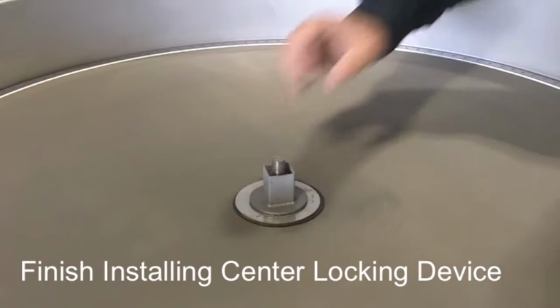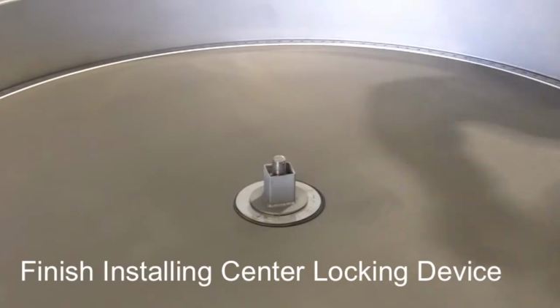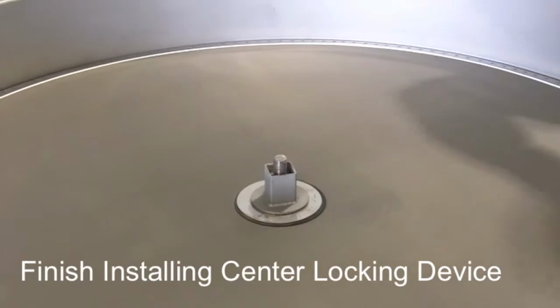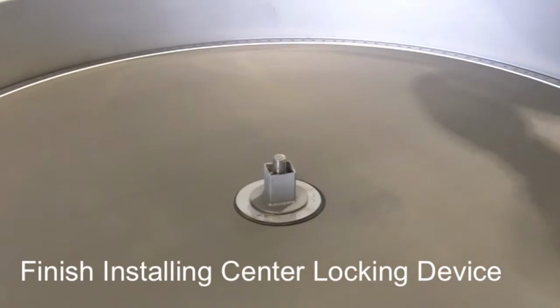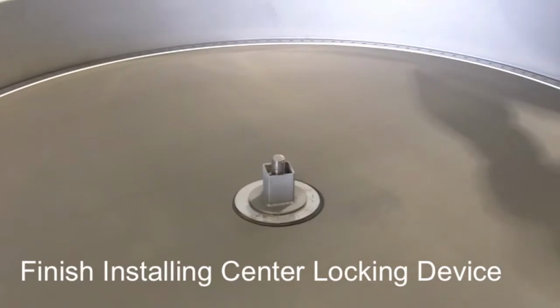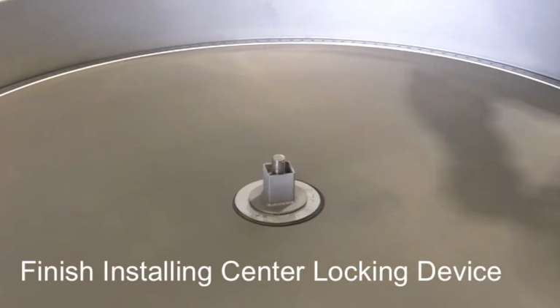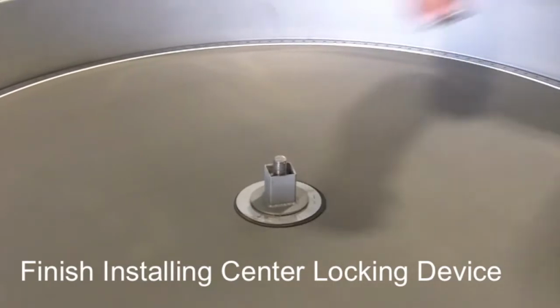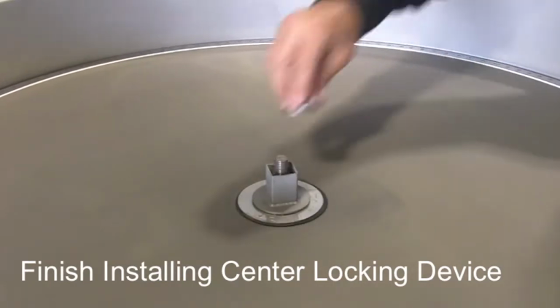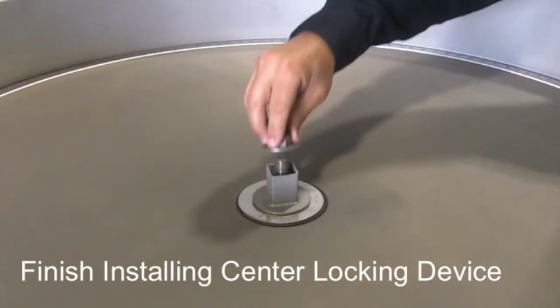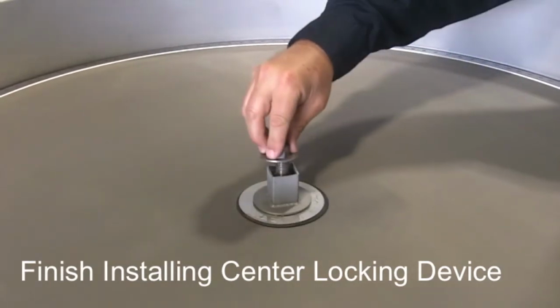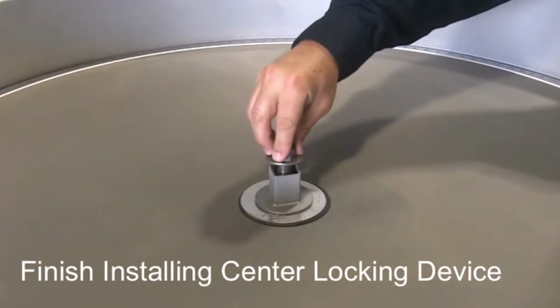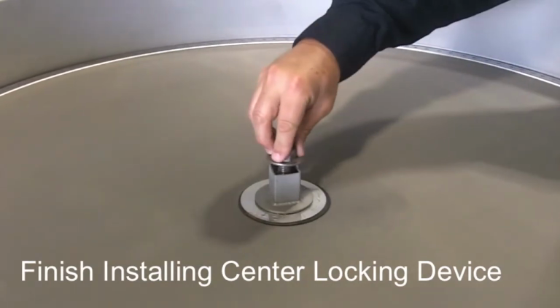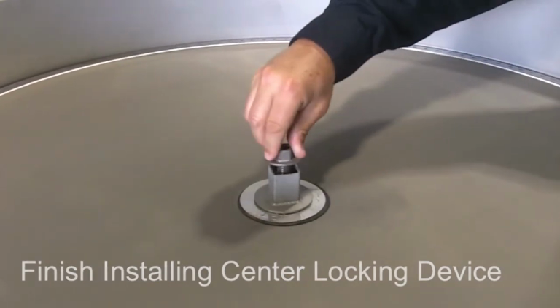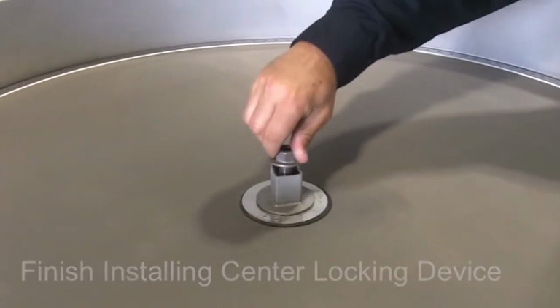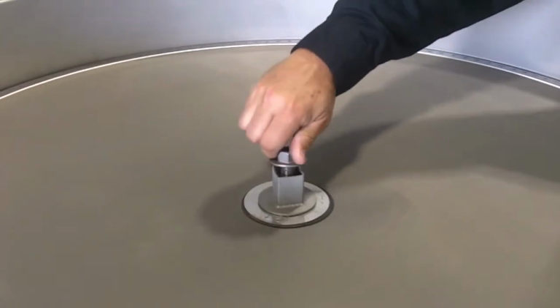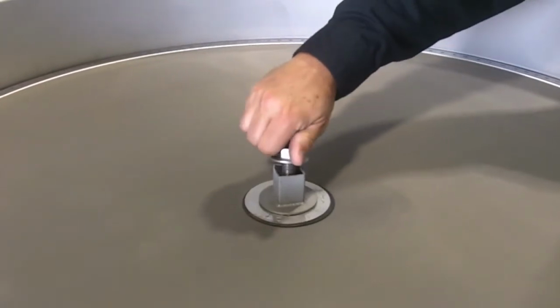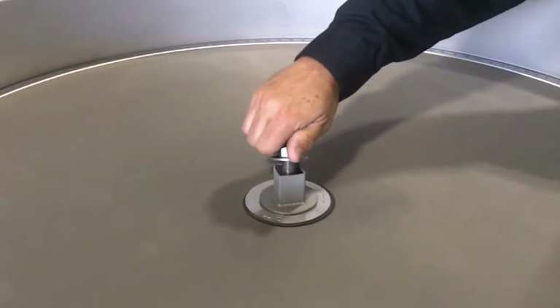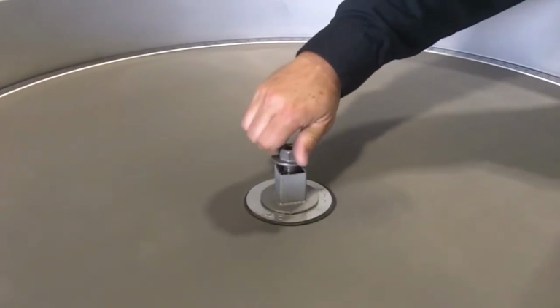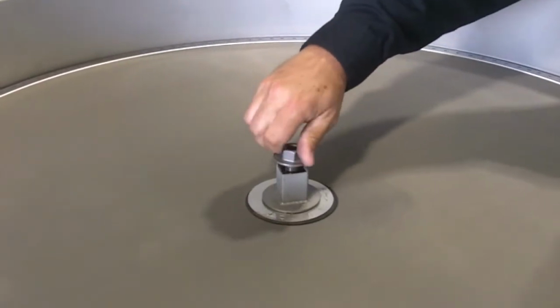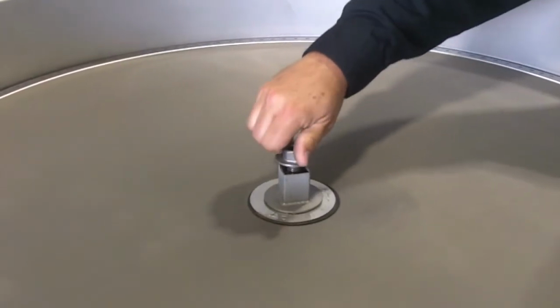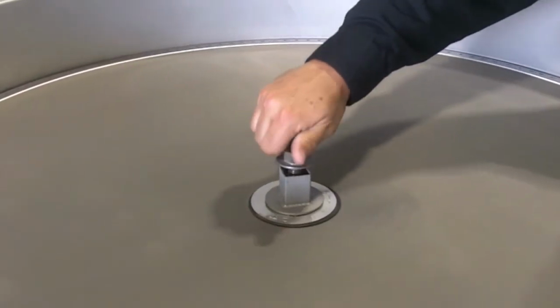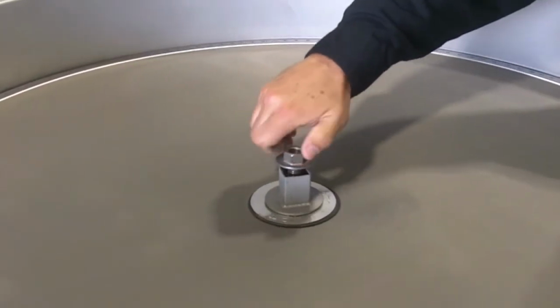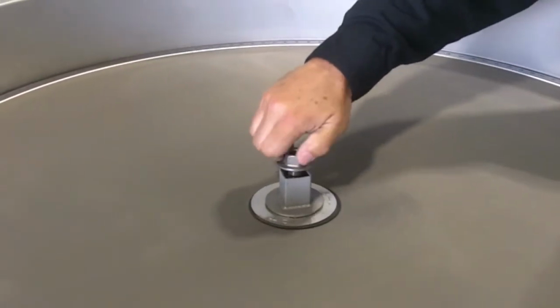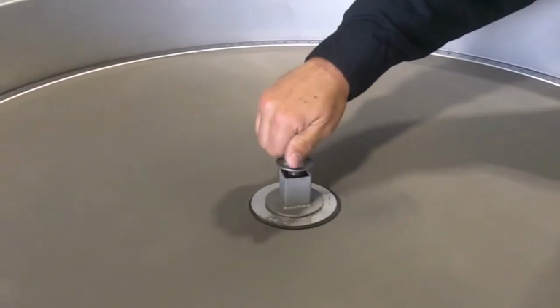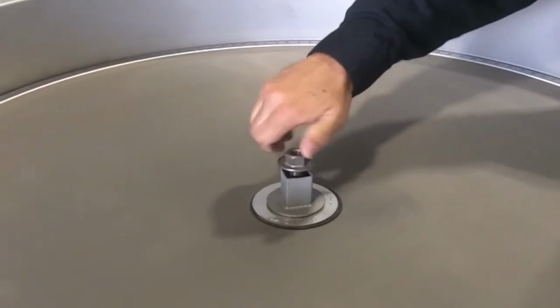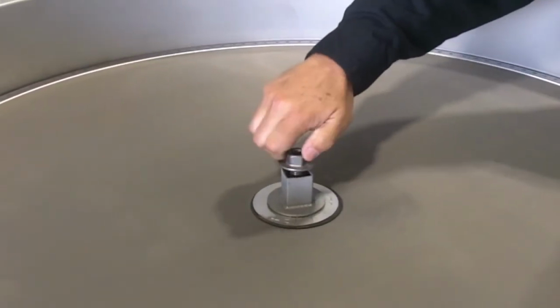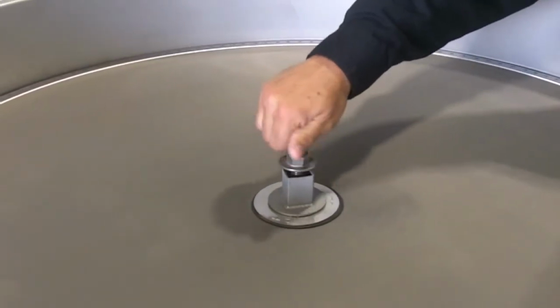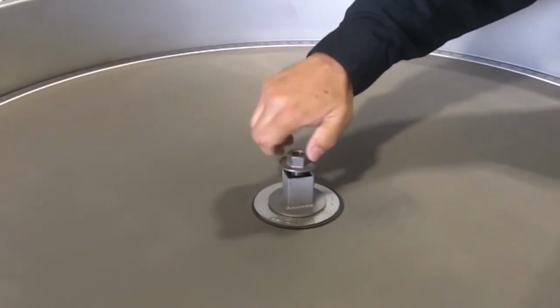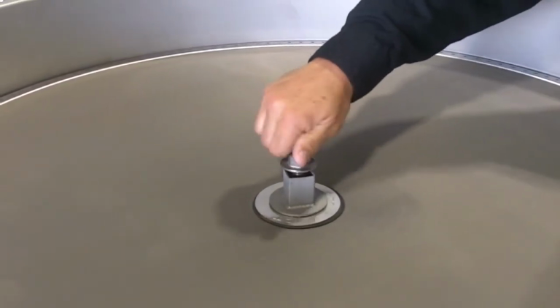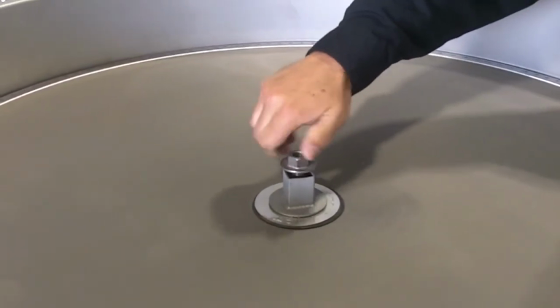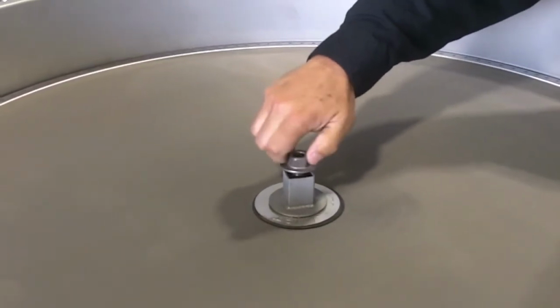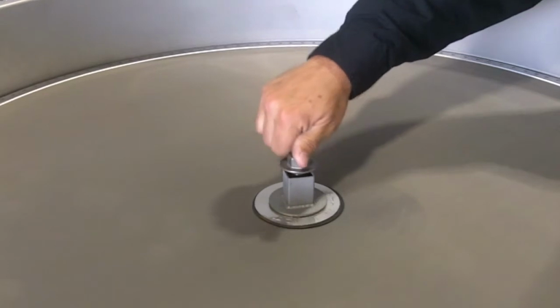To finish the process, install the top portion of the center locking device and secure in place.